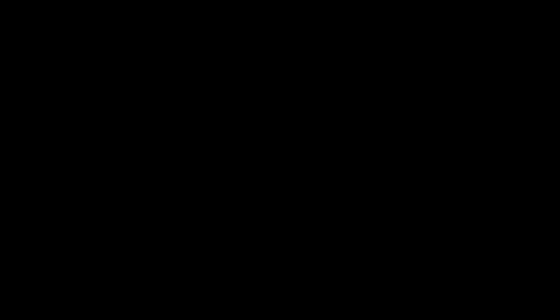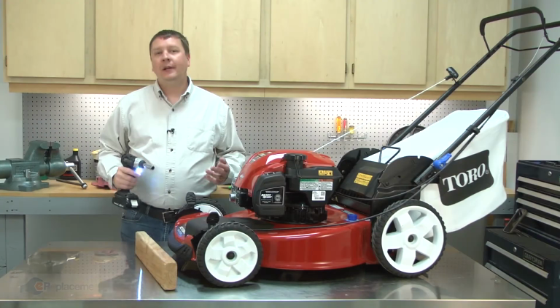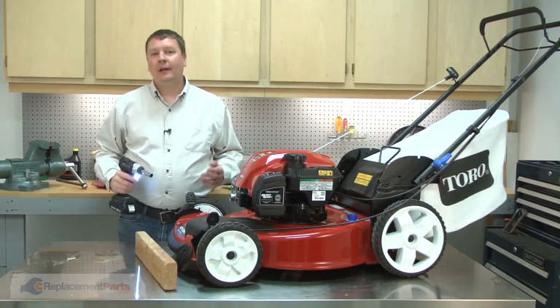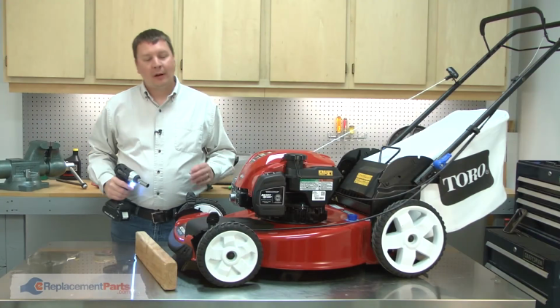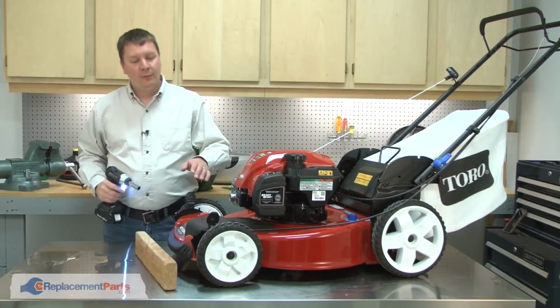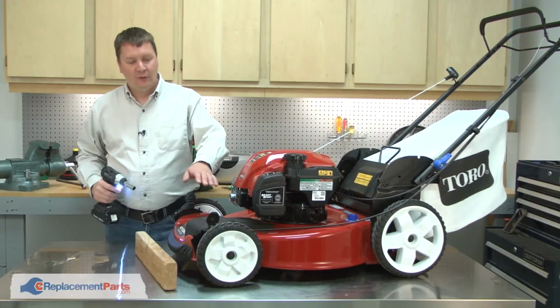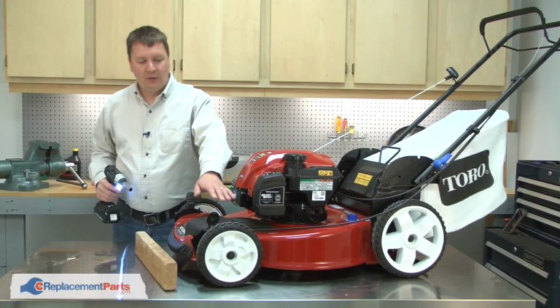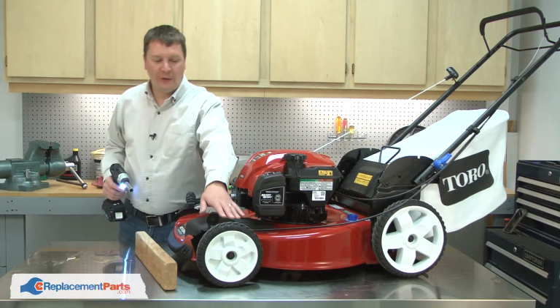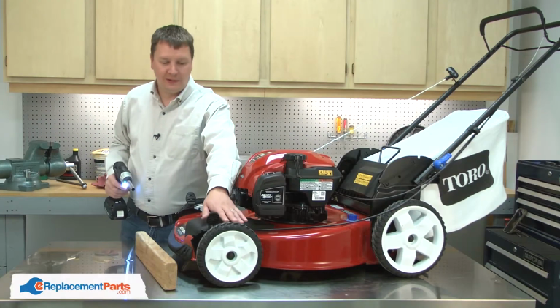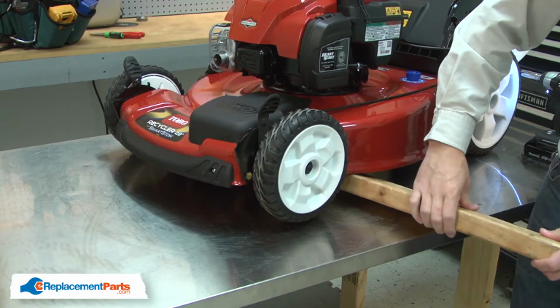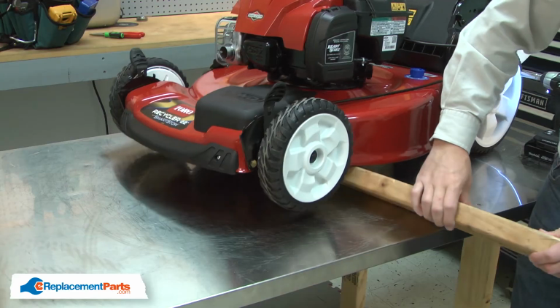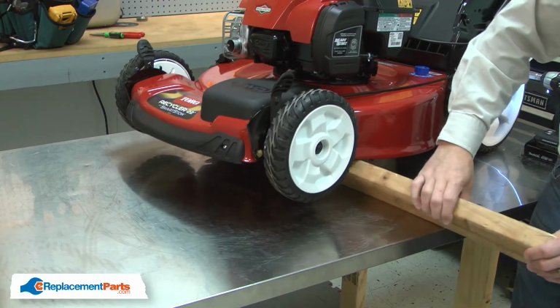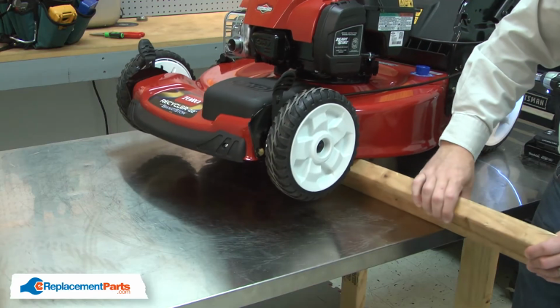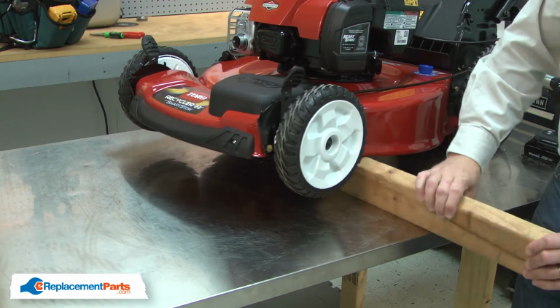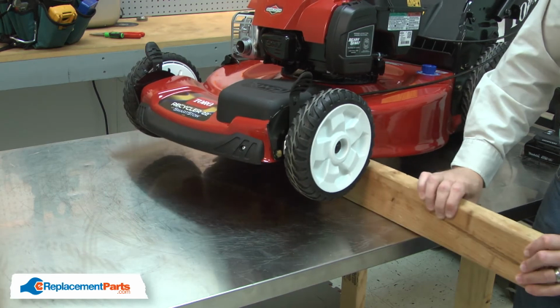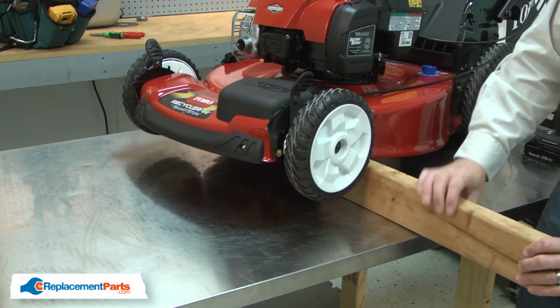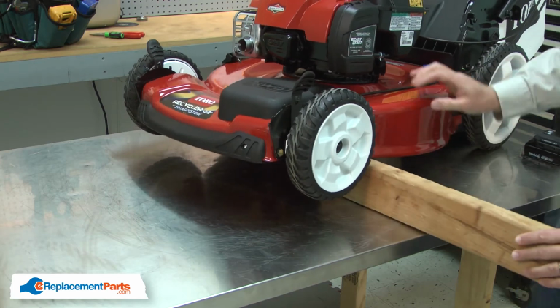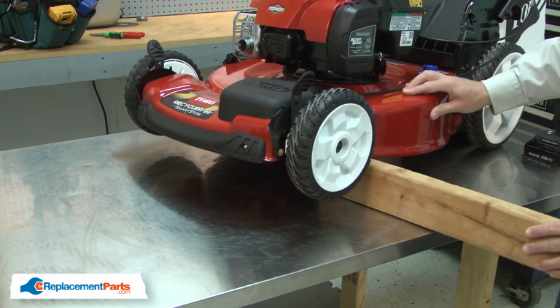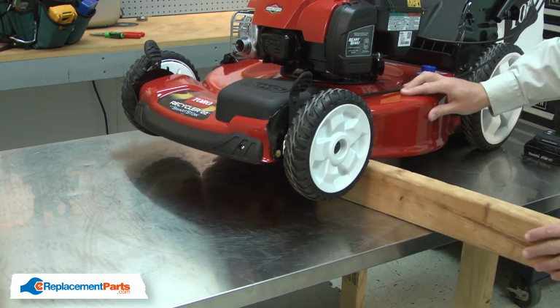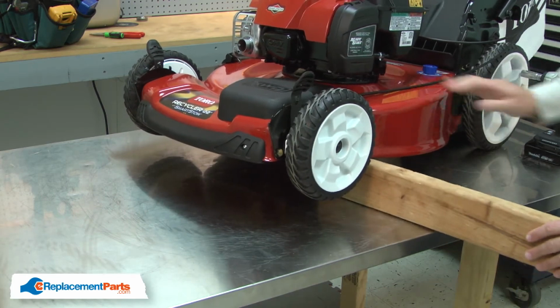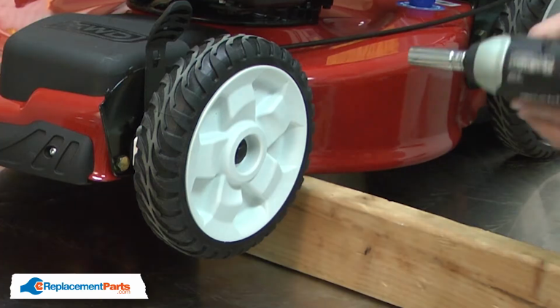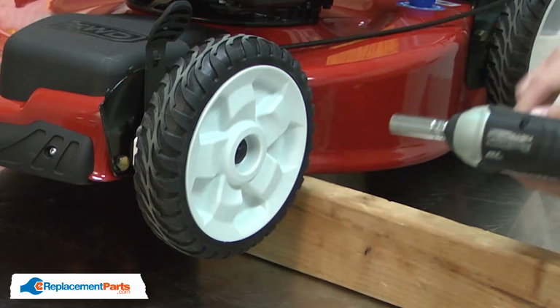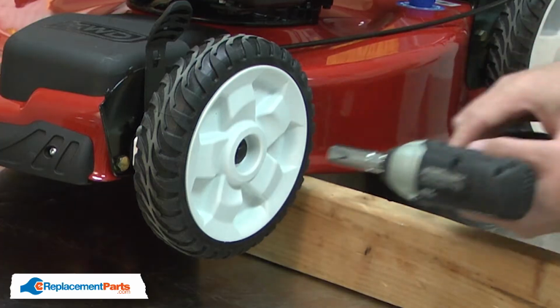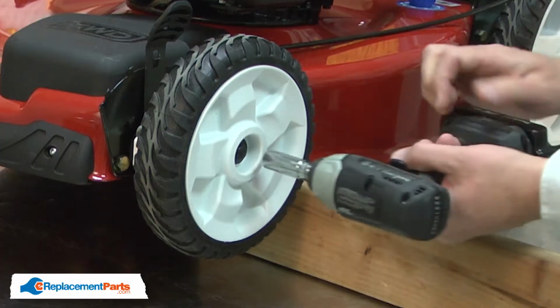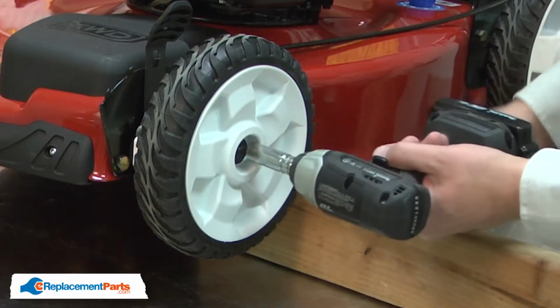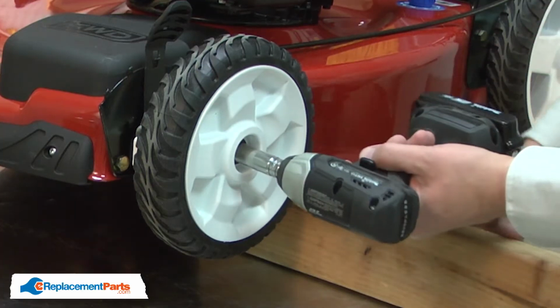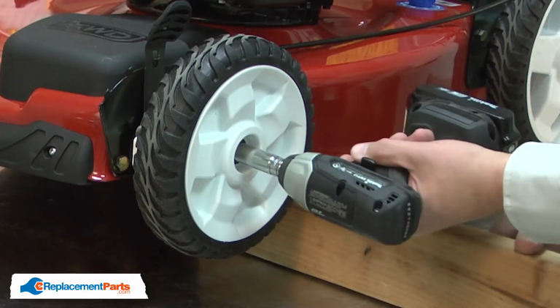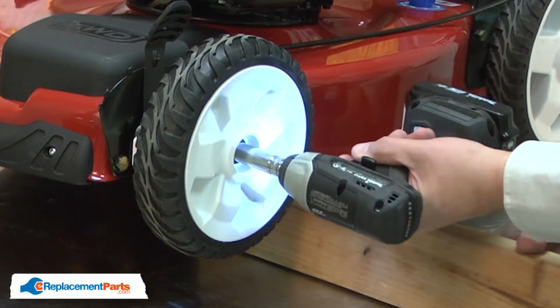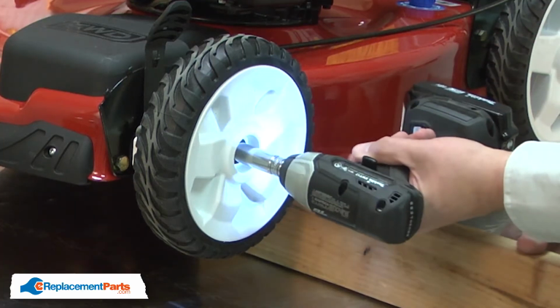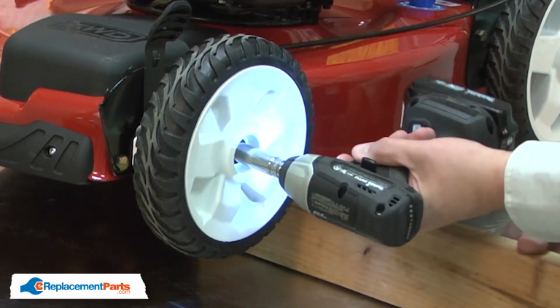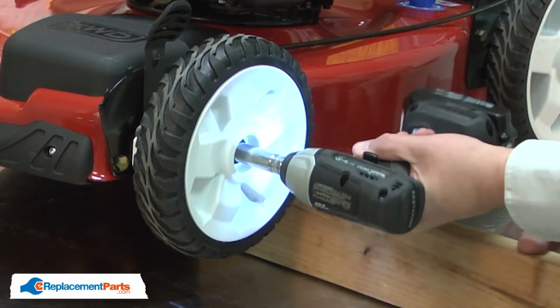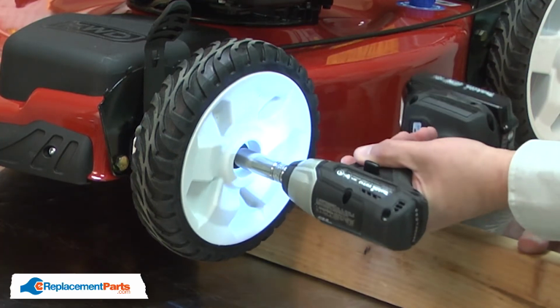I'll begin by removing the wheel. I'll prop up the wheel with a piece of two by four and I'll use my impact to remove the shoulder bolt.